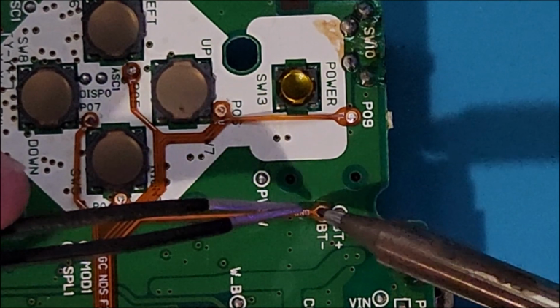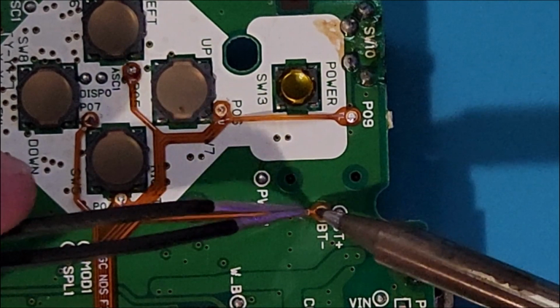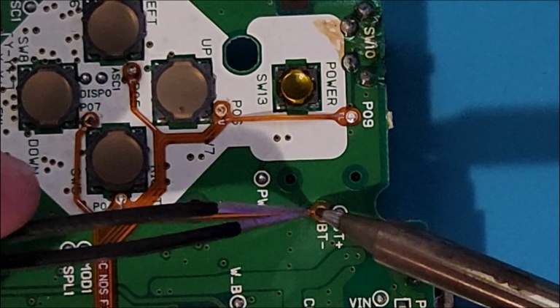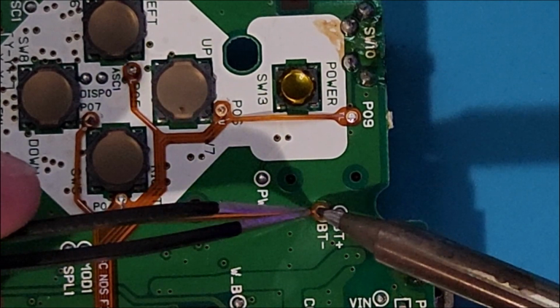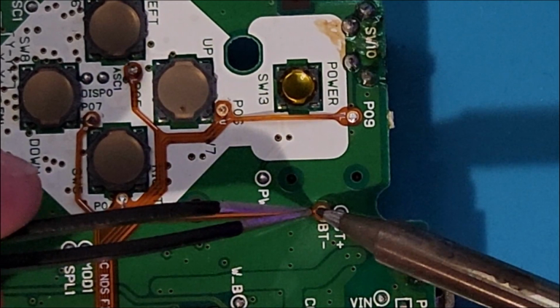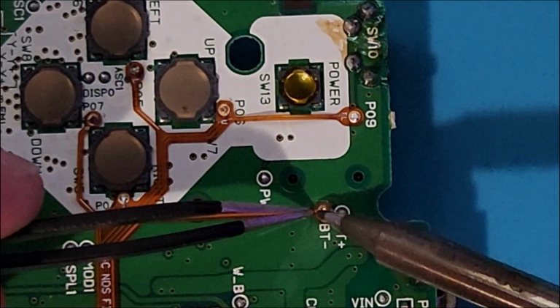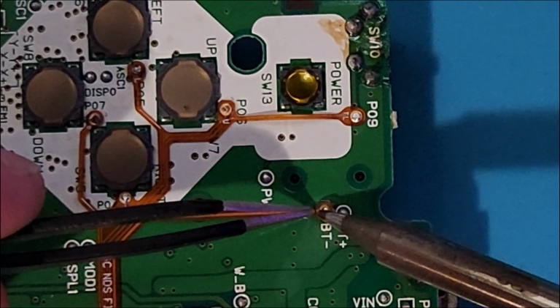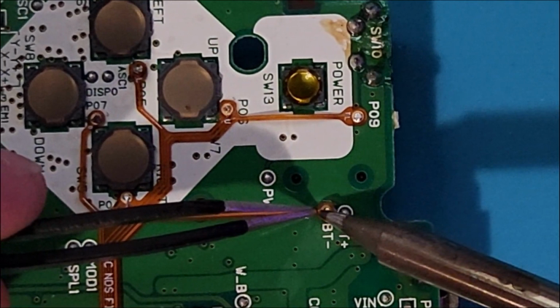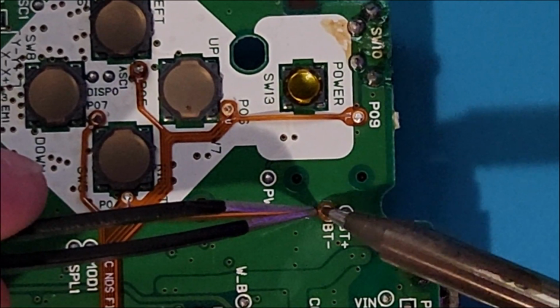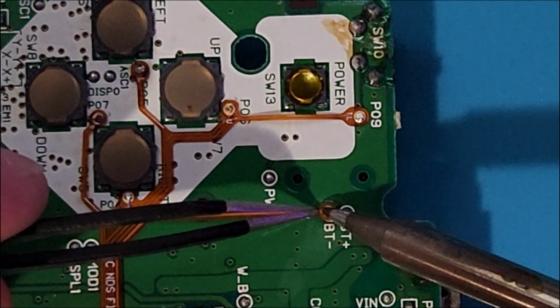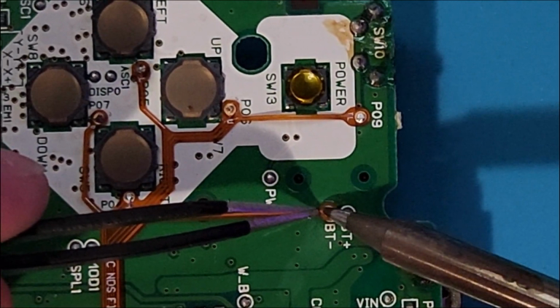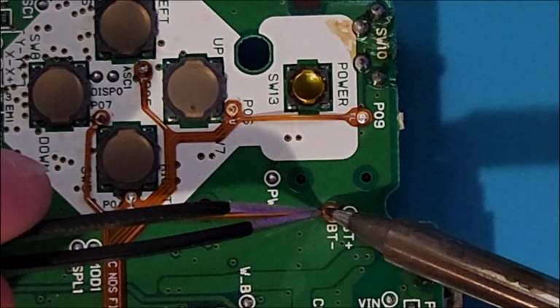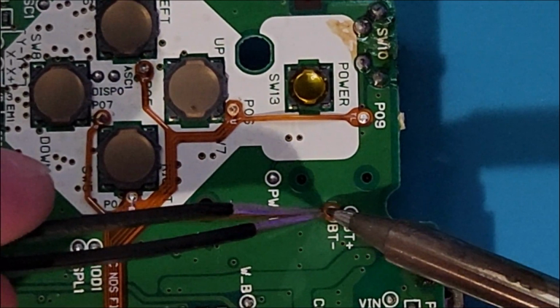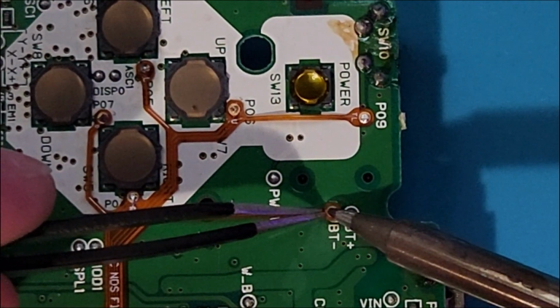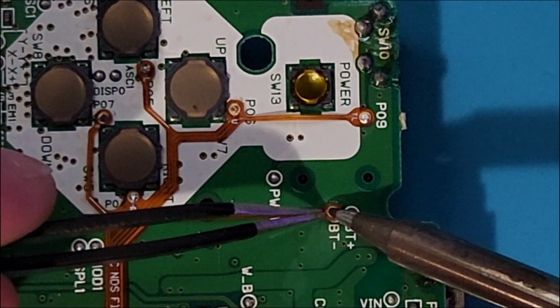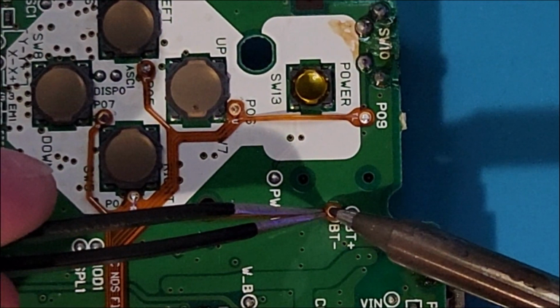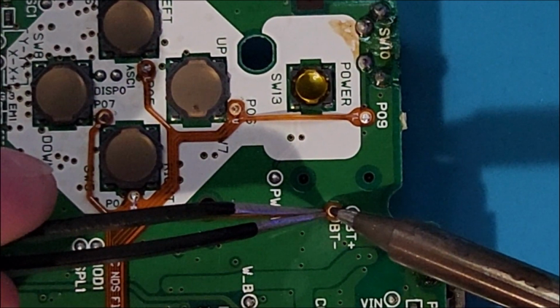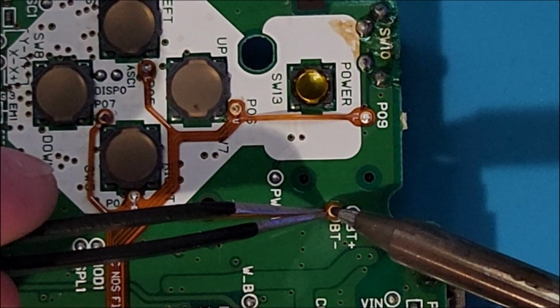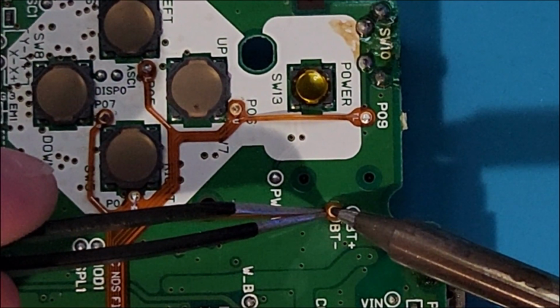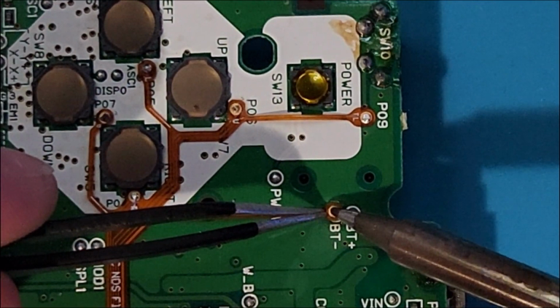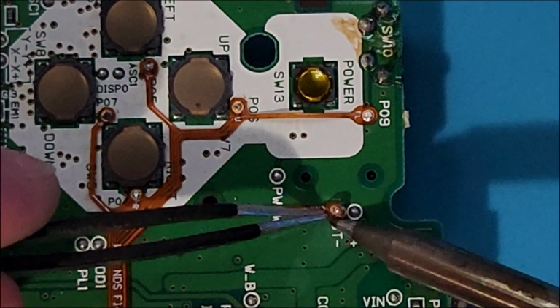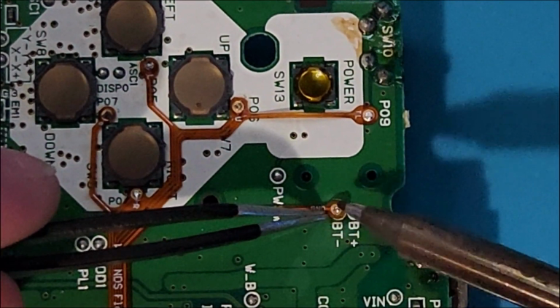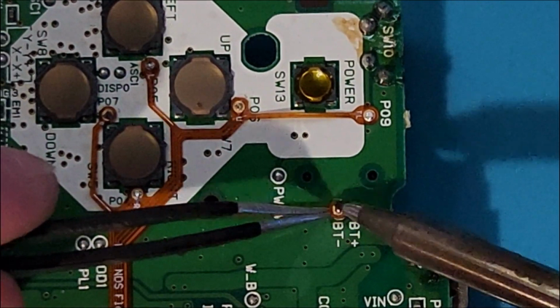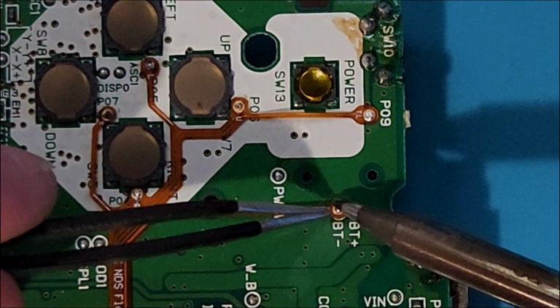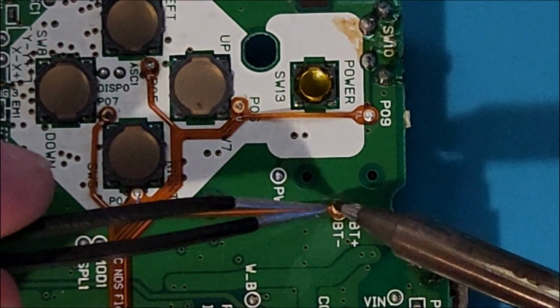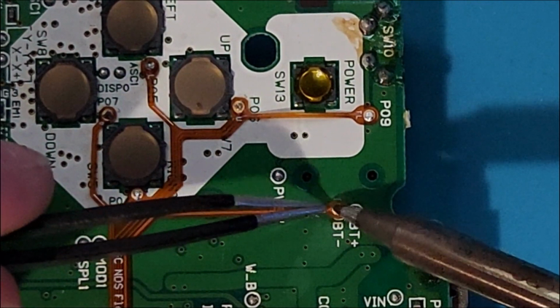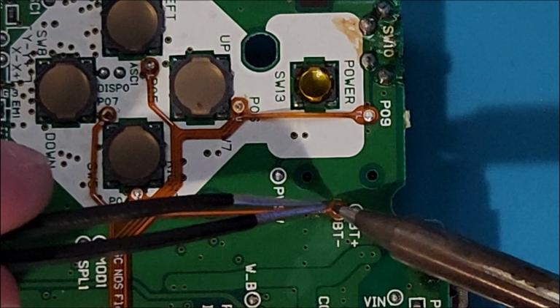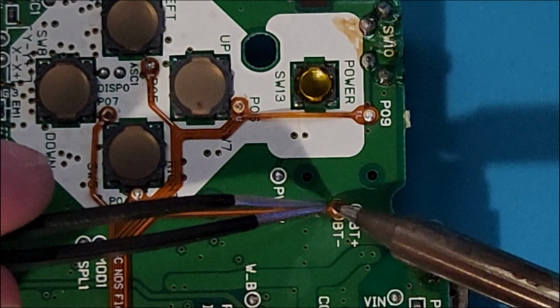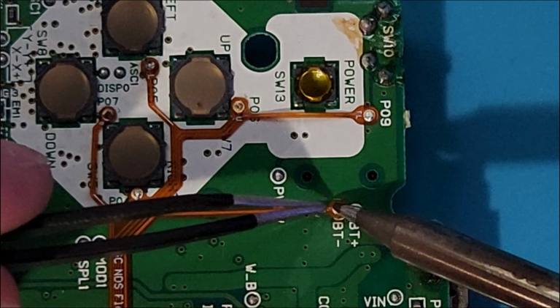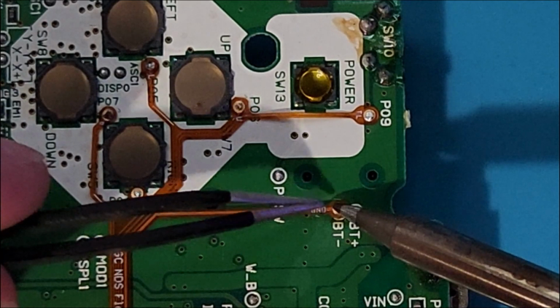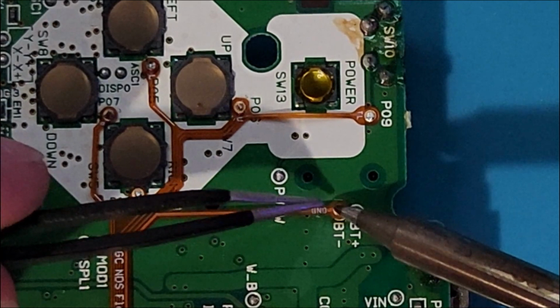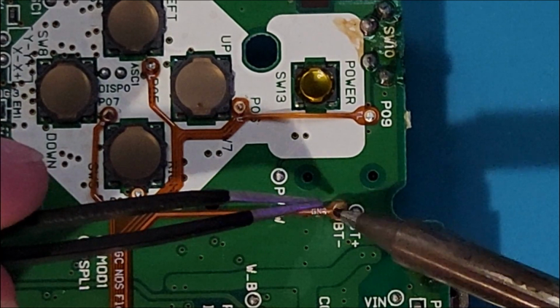The BT point may be difficult to solder down as it is a ground point, which means it will take a lot longer to warm up and get the solder flowing.